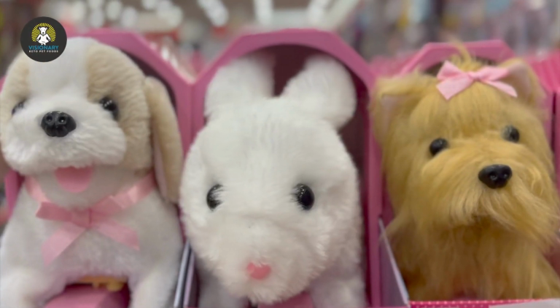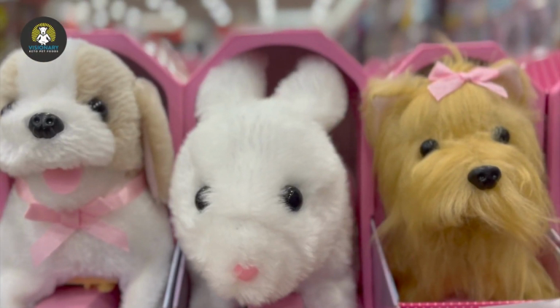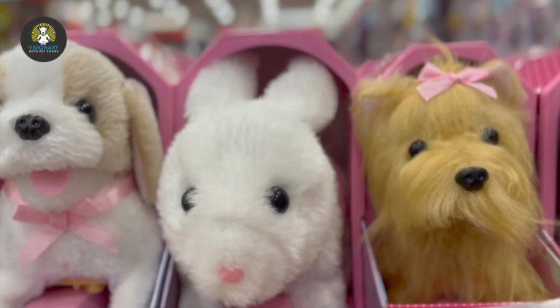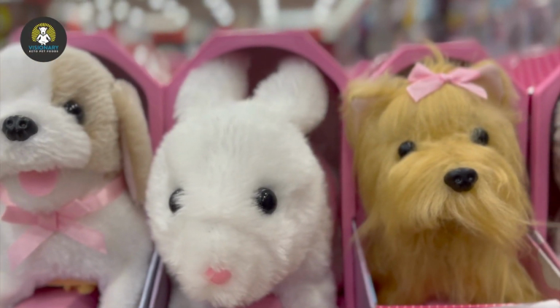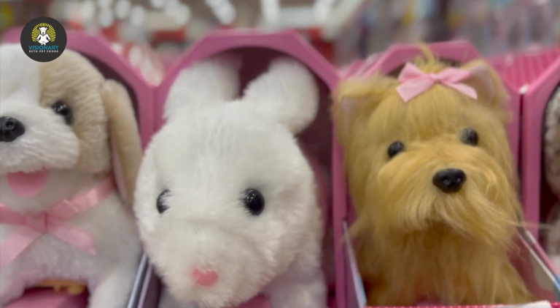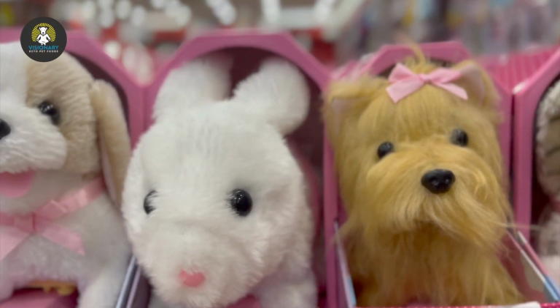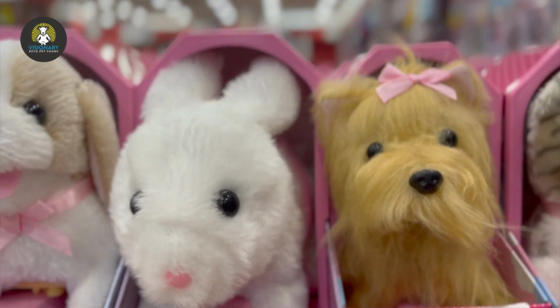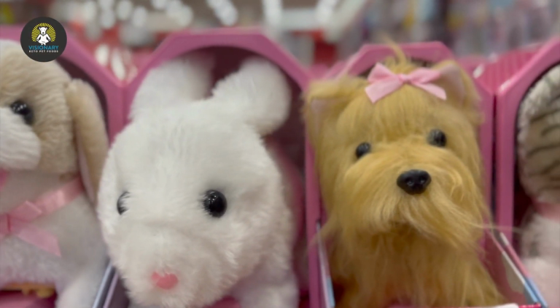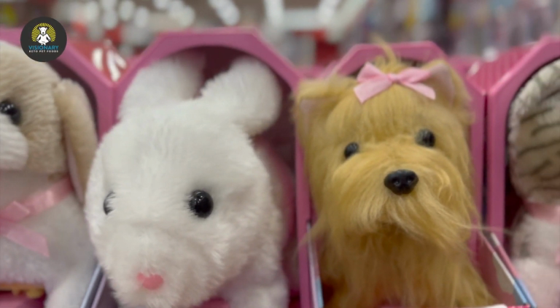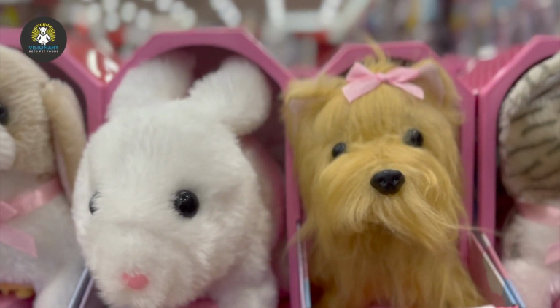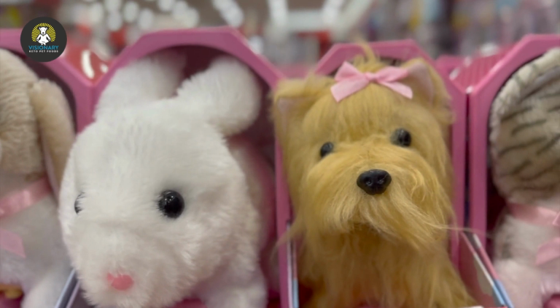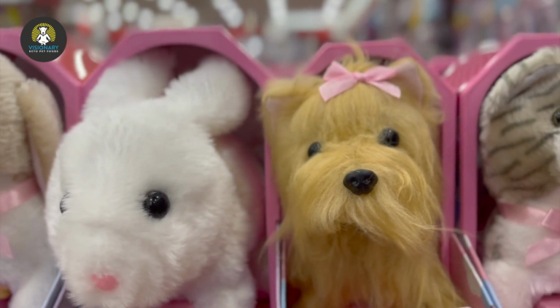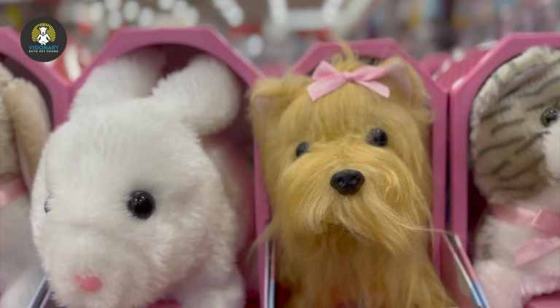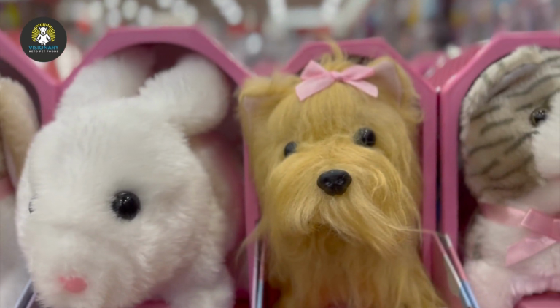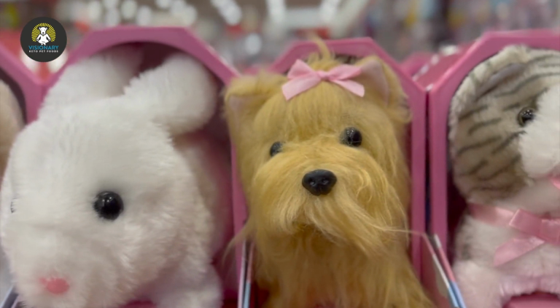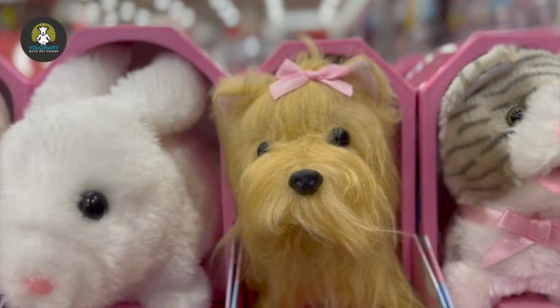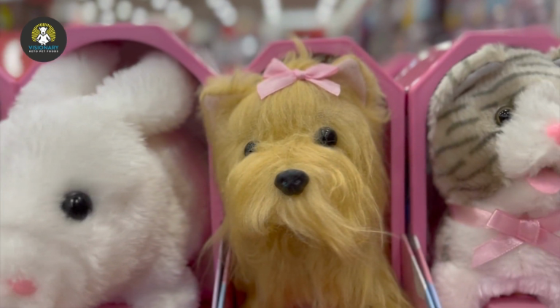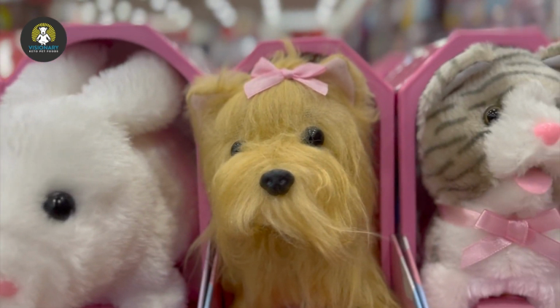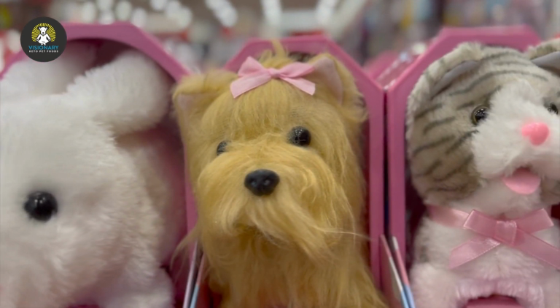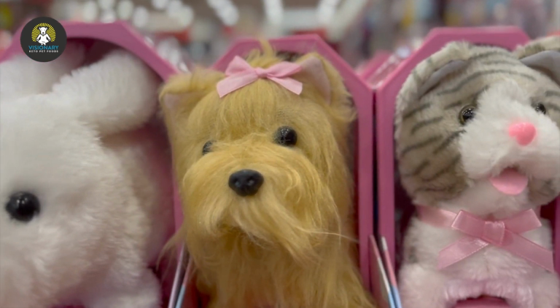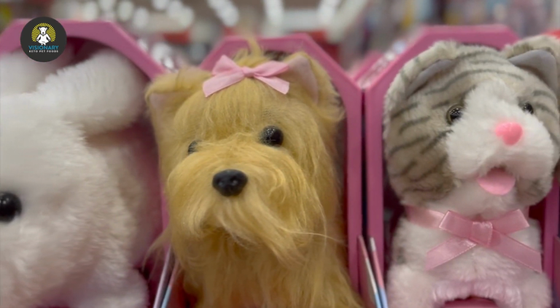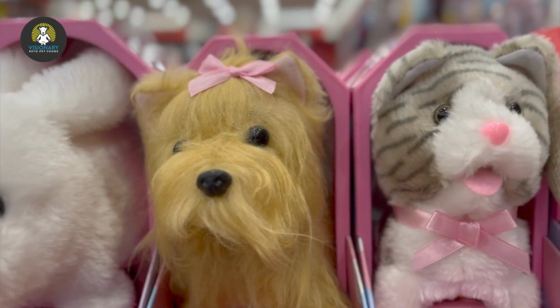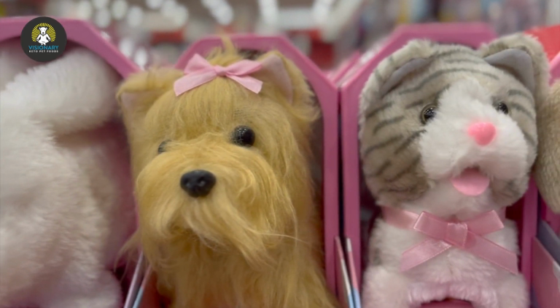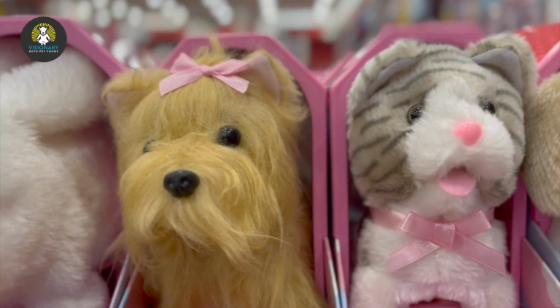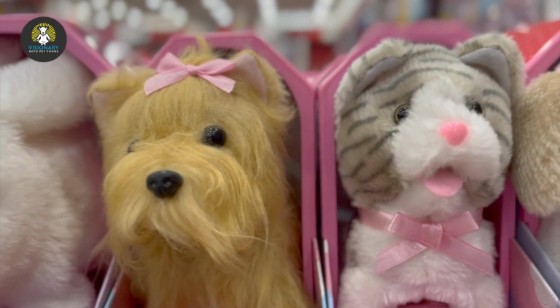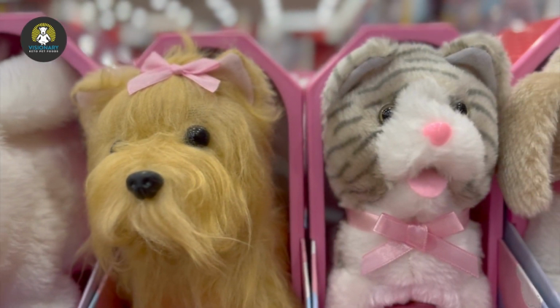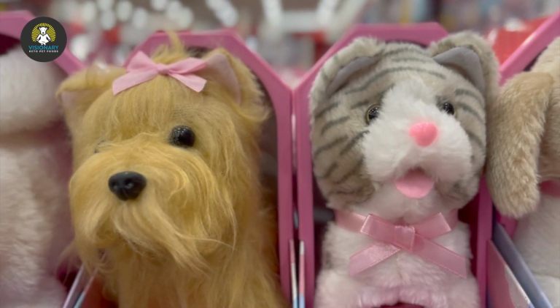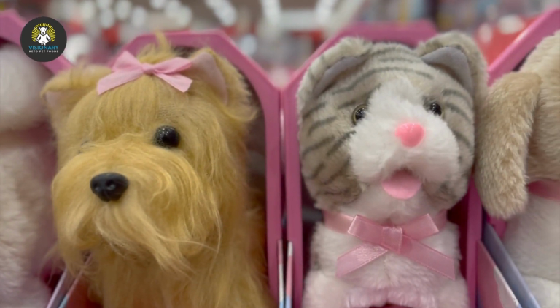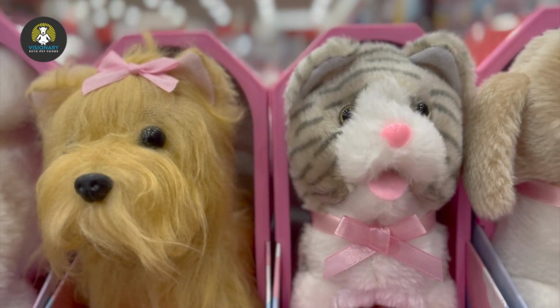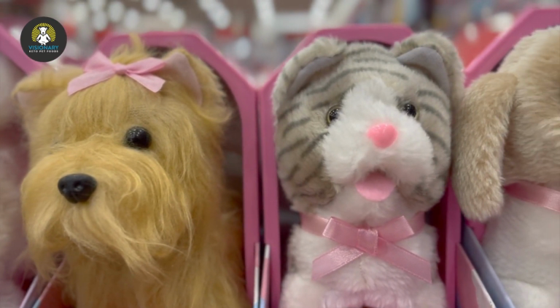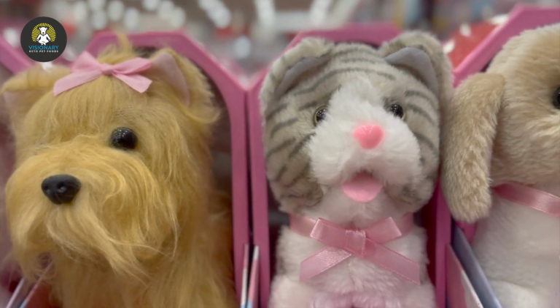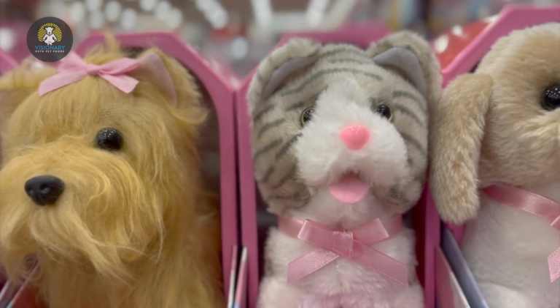It's important to rotate your dog's toys to prevent boredom, so adding a new one for spoil your dog day will be a fun surprise.